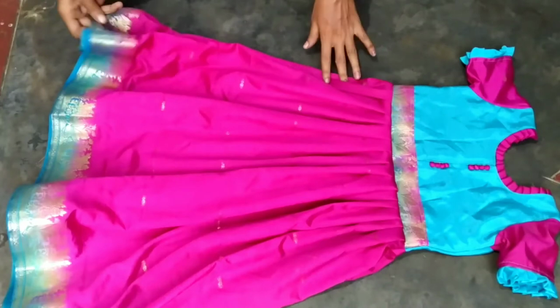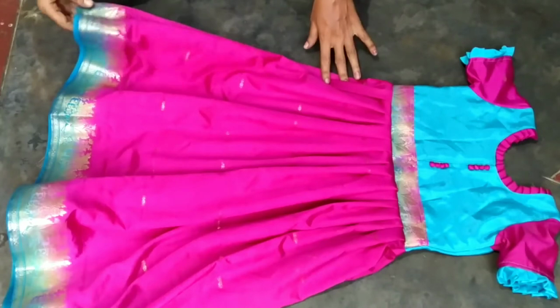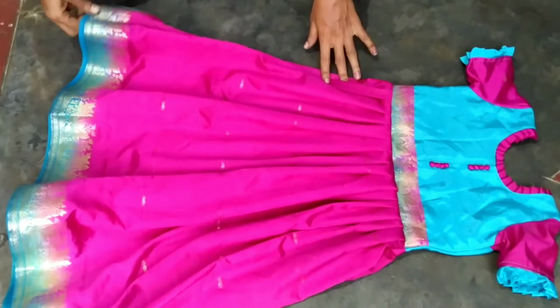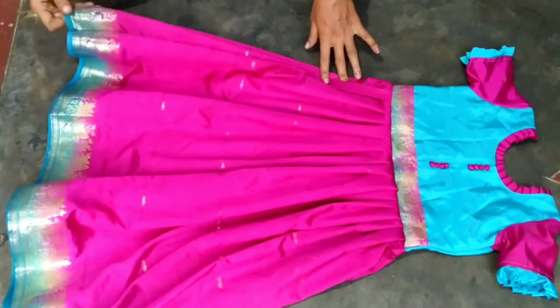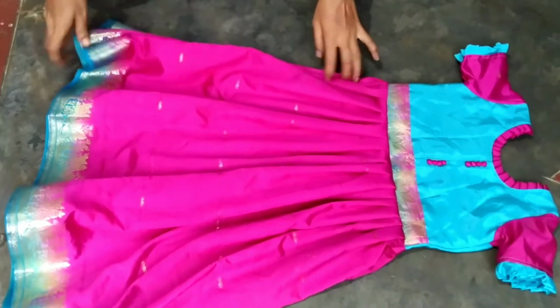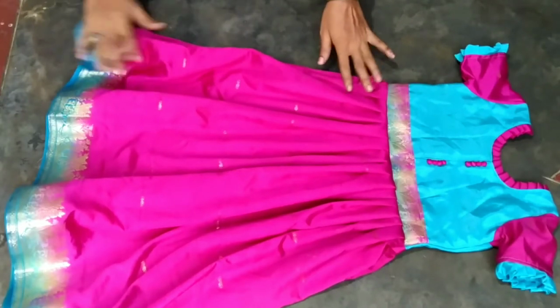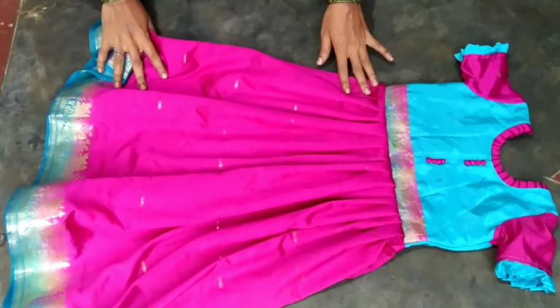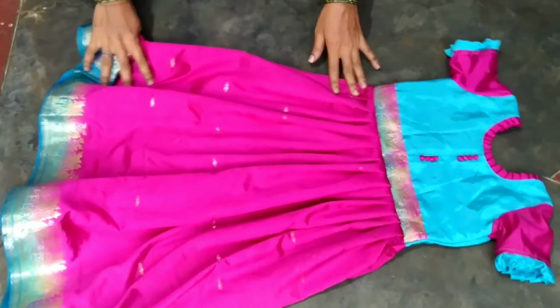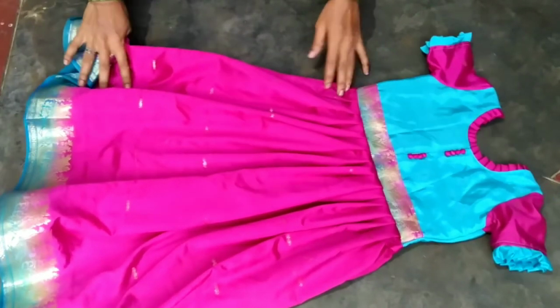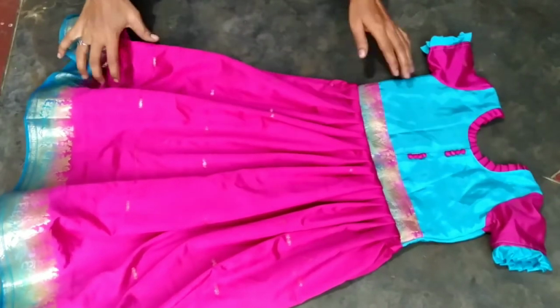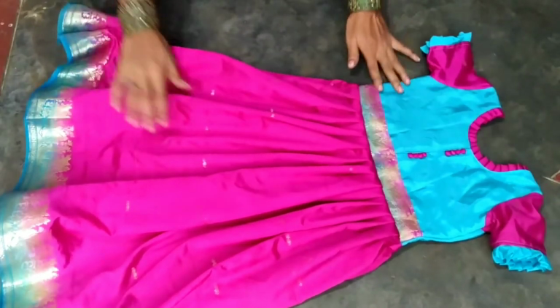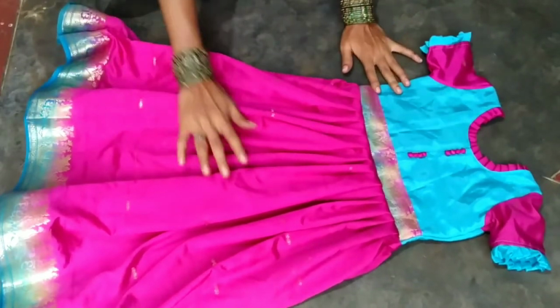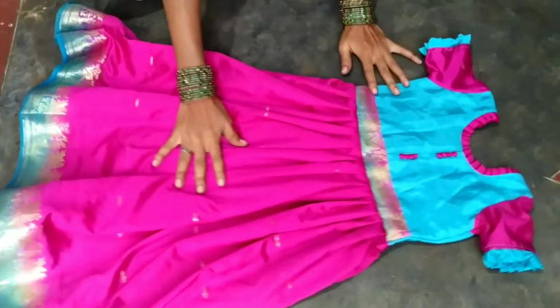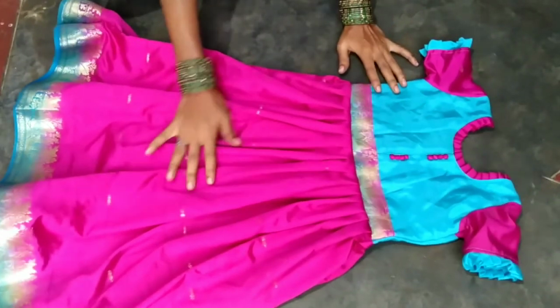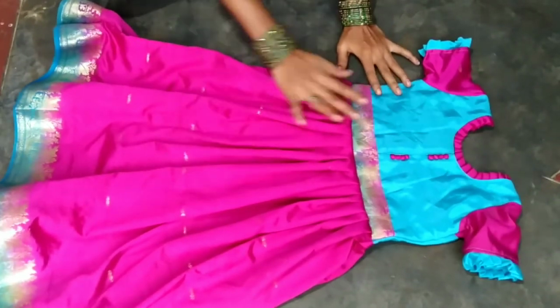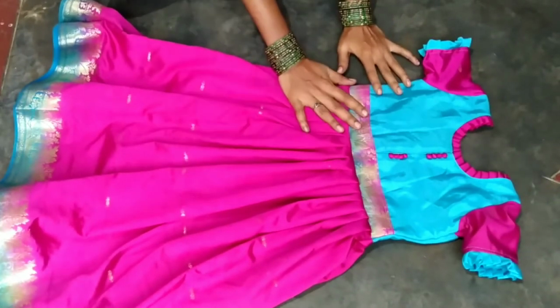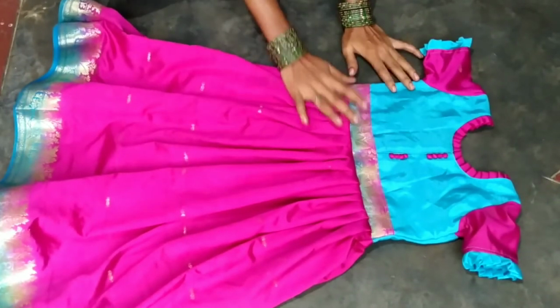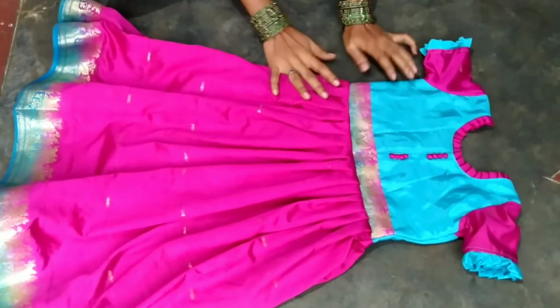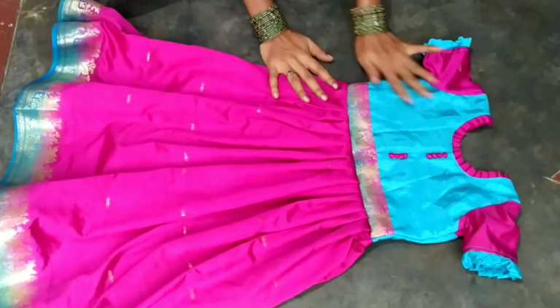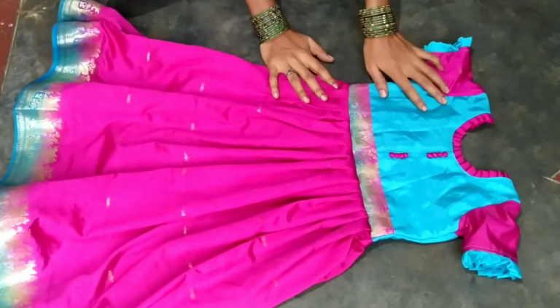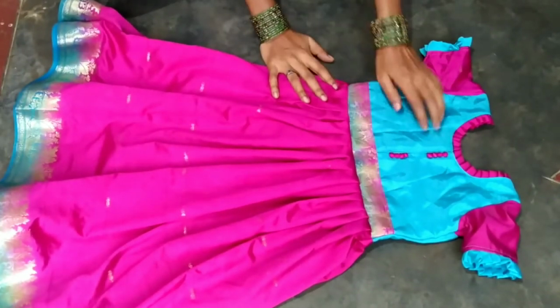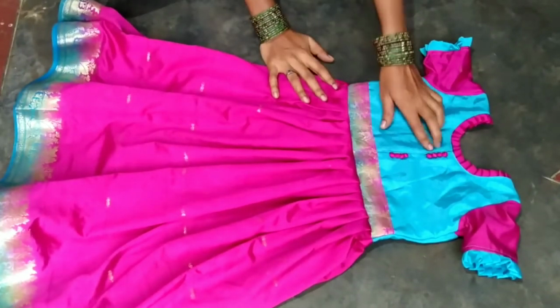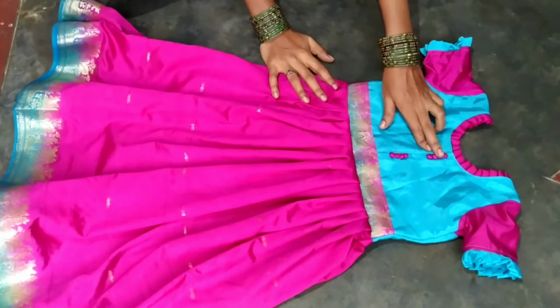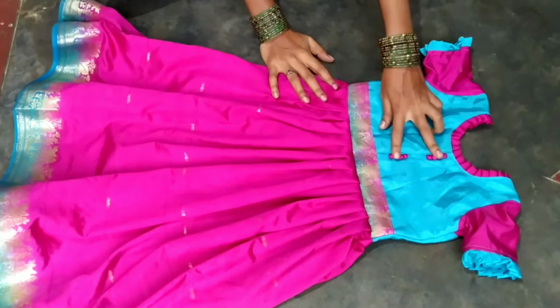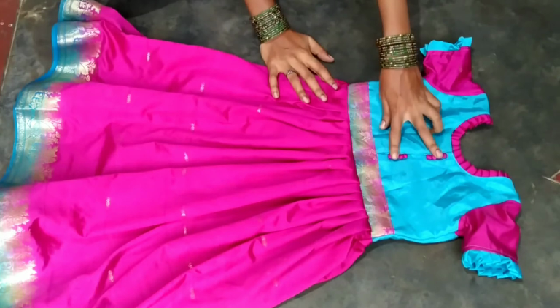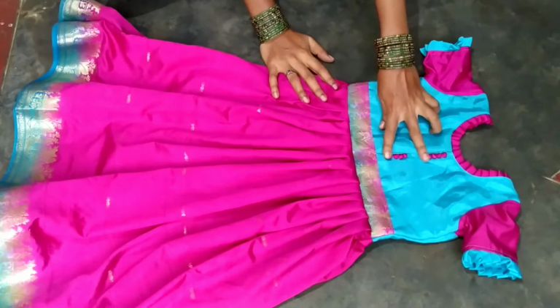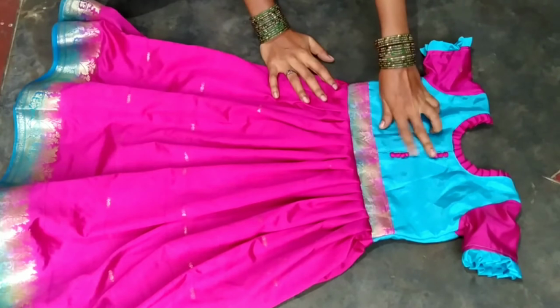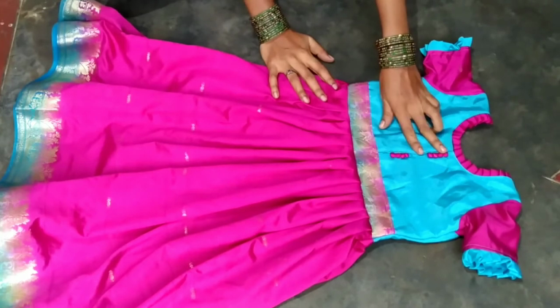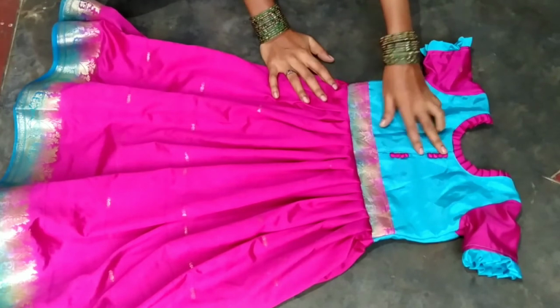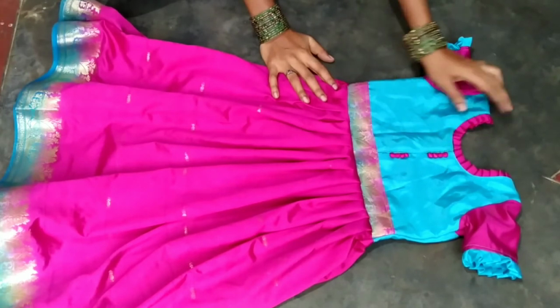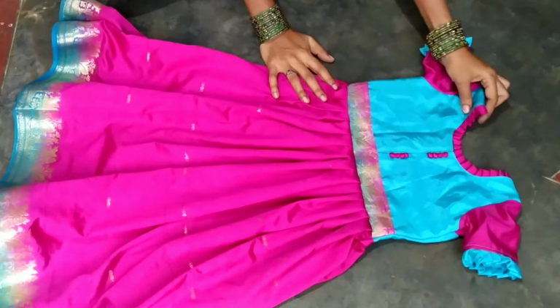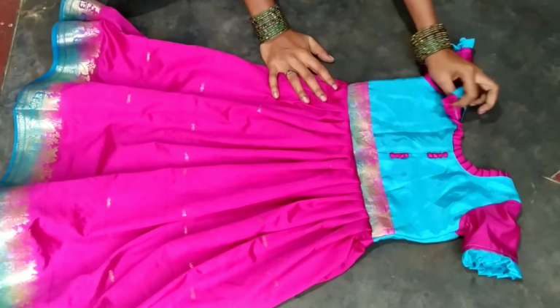Hi friends, welcome back to our channel. I am Missusilla. Today I am going to cut the designer frock for cutting and stitch.